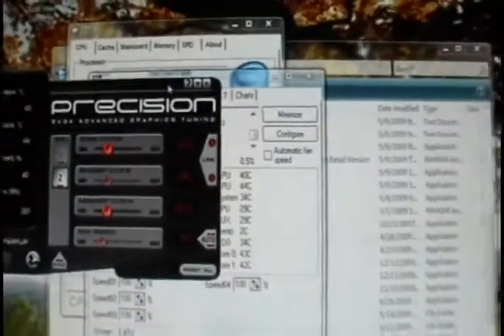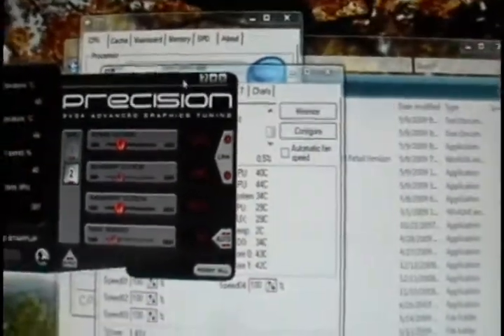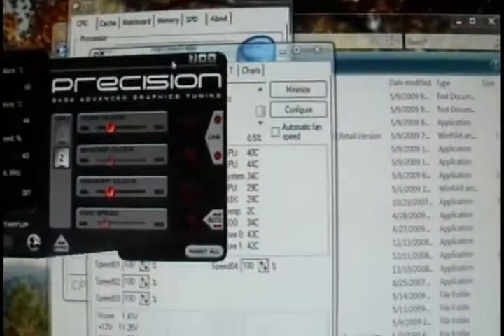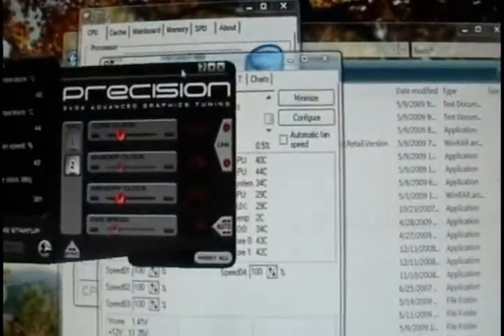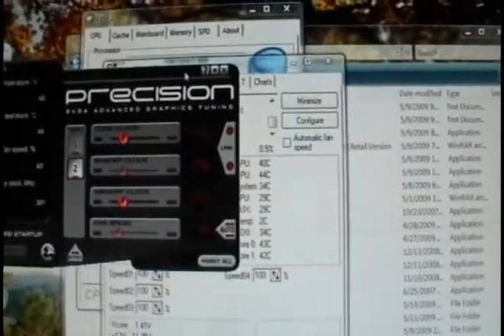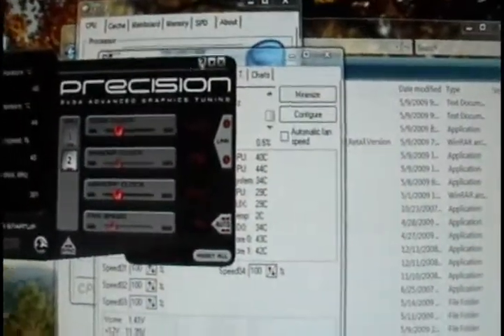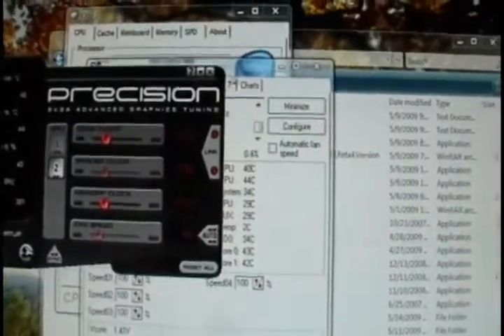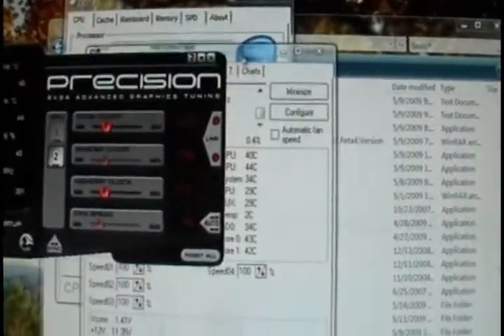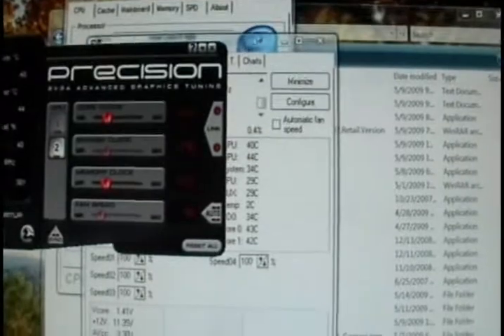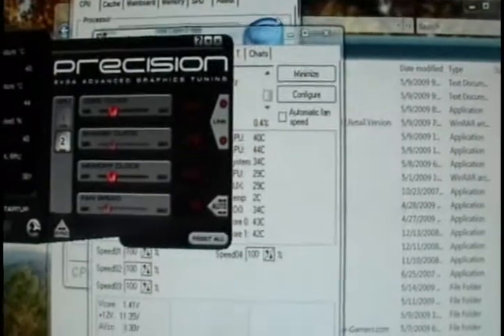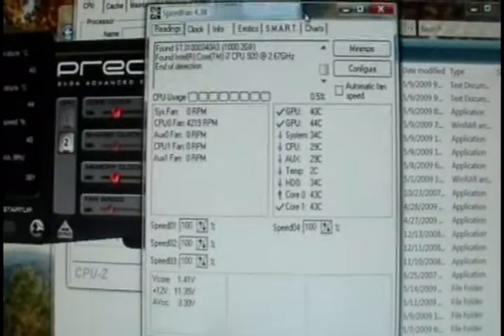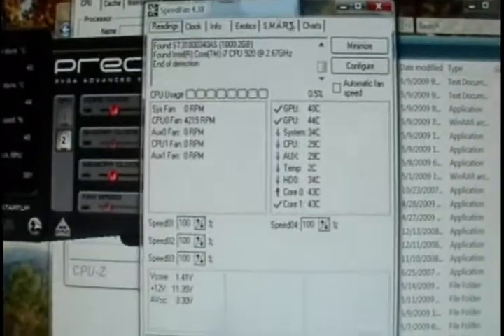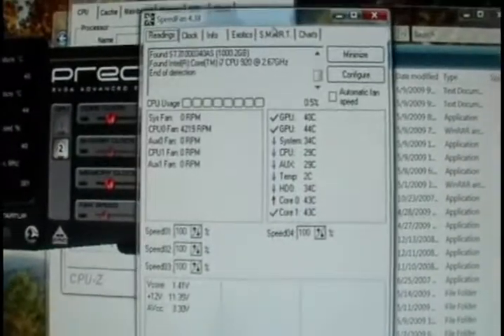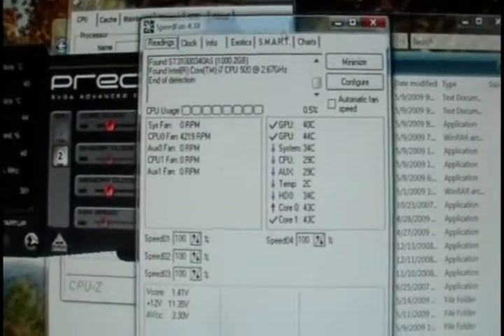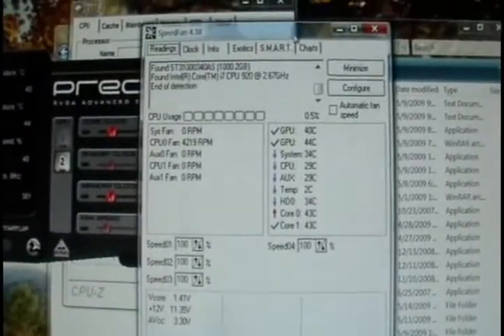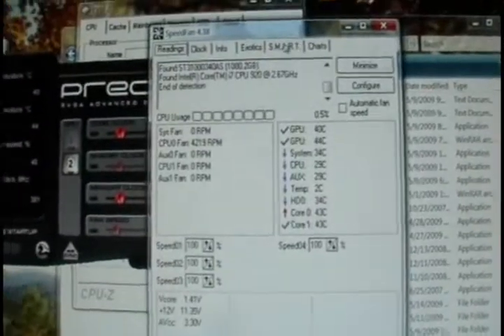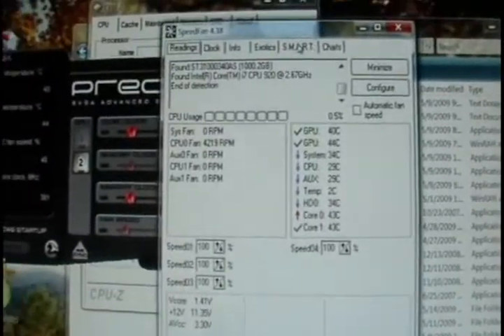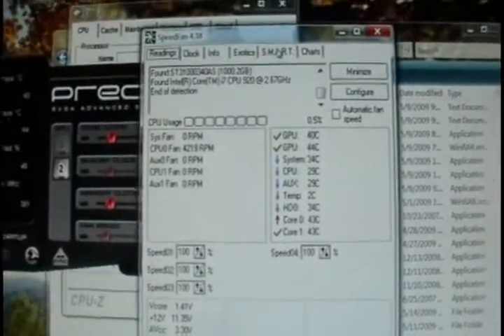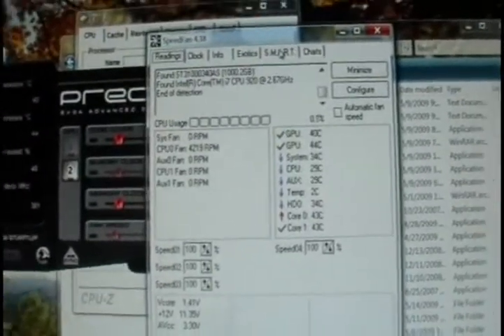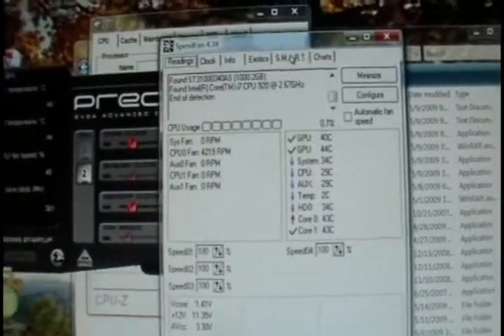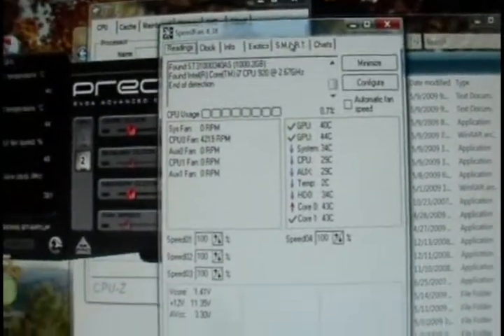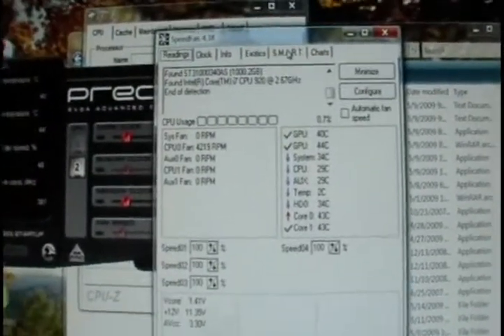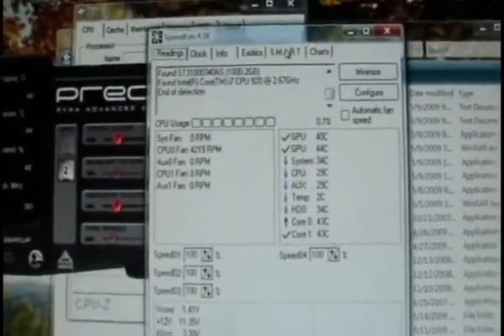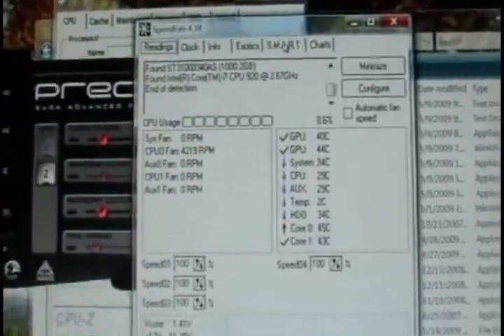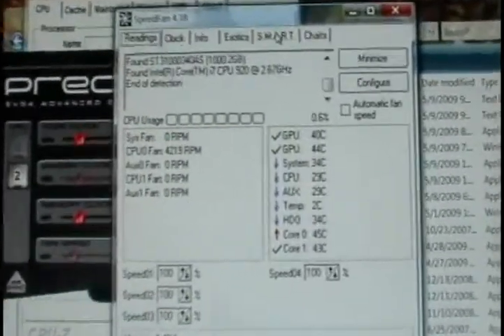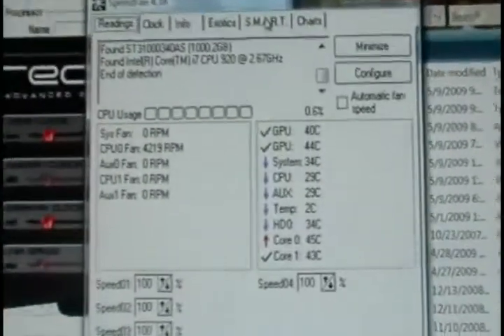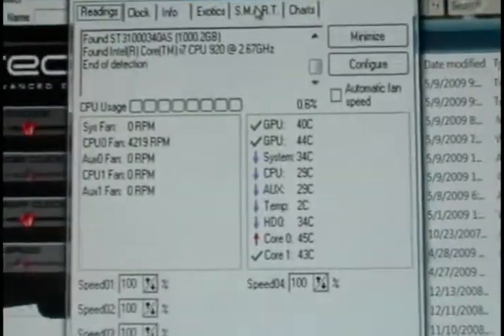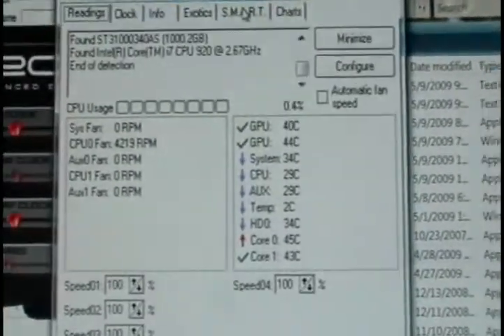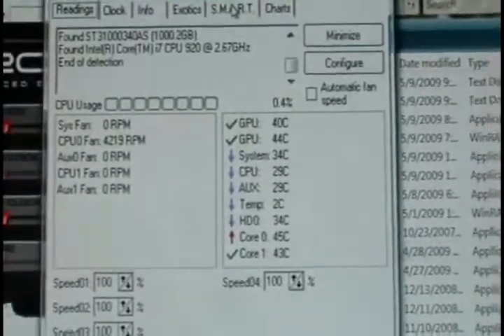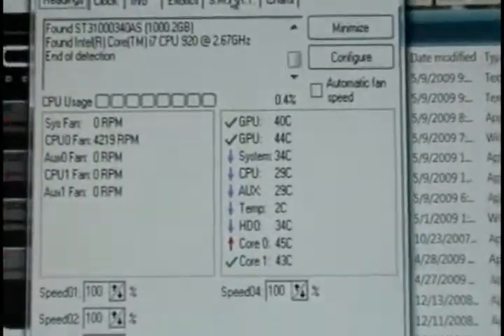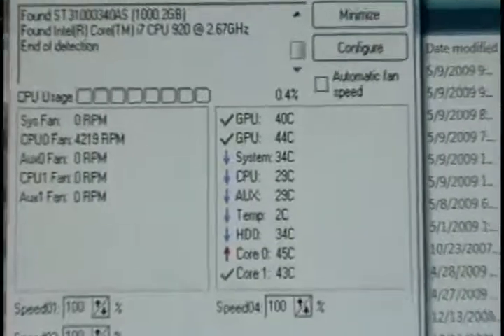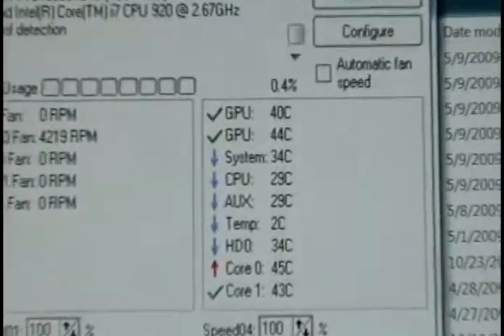I'm pretty satisfied with my setup here.